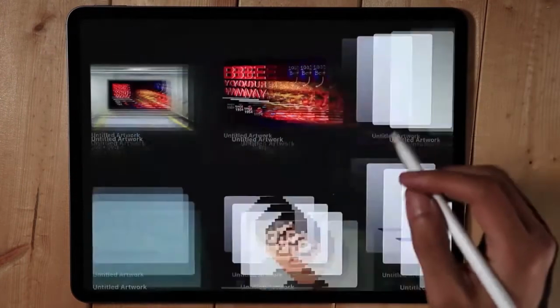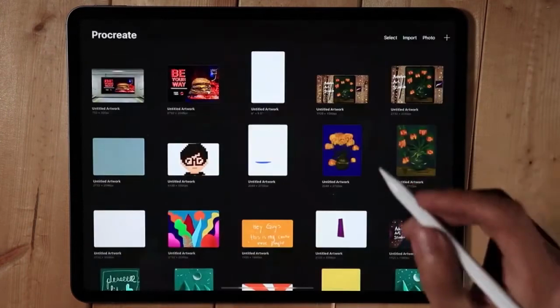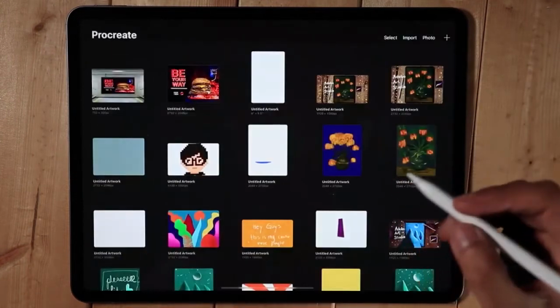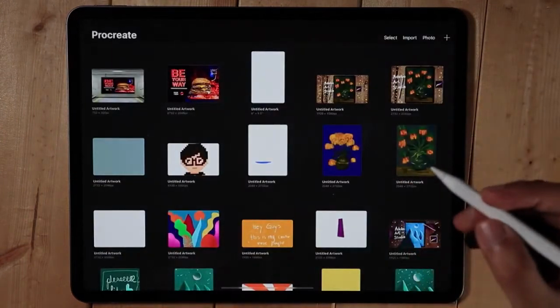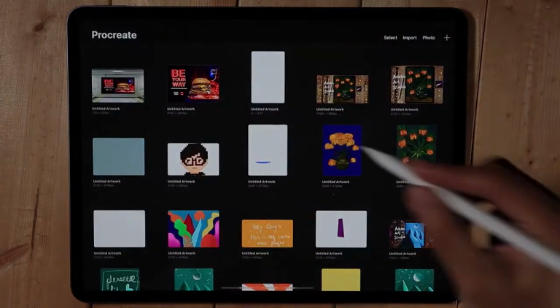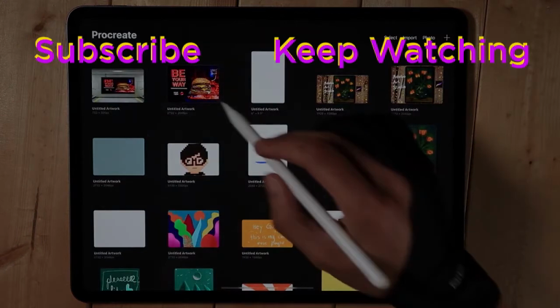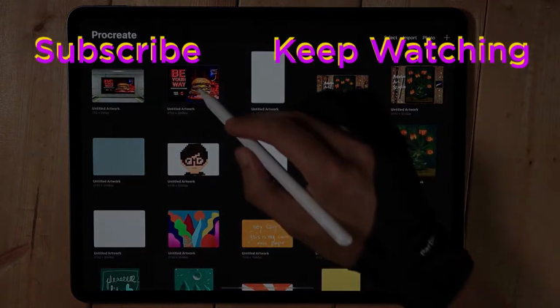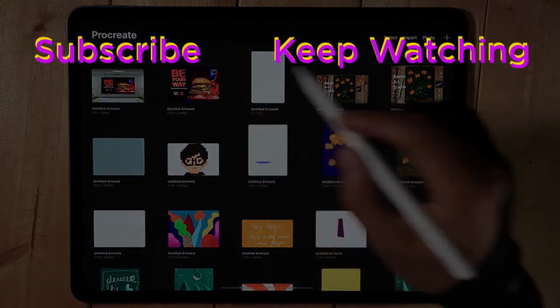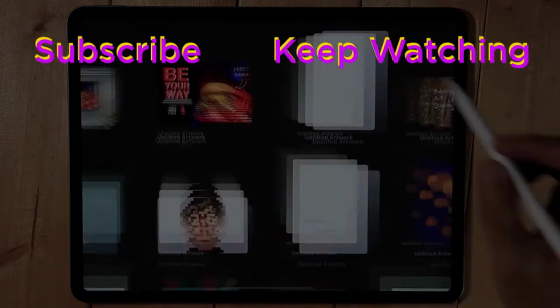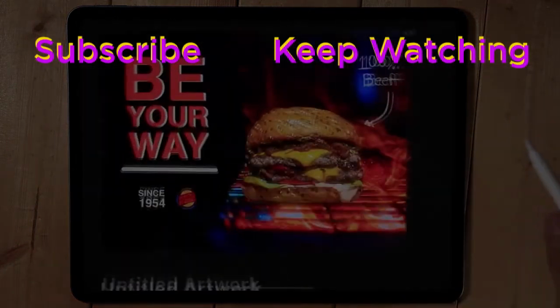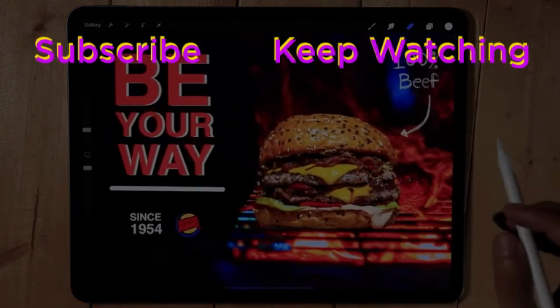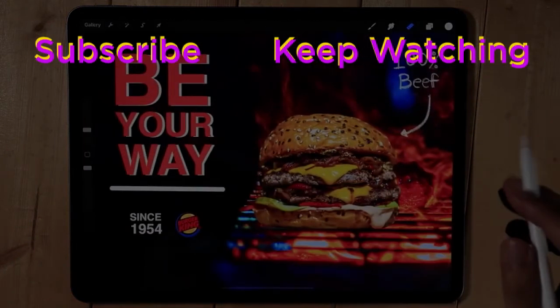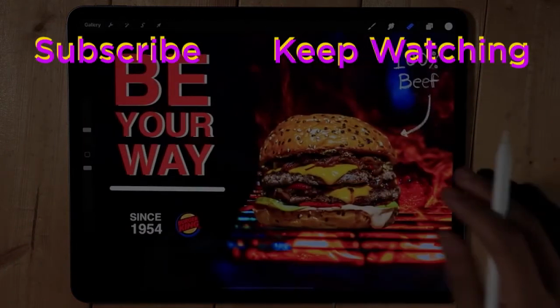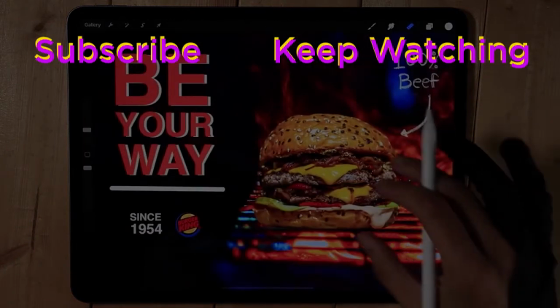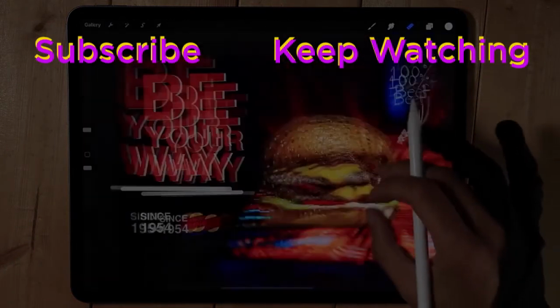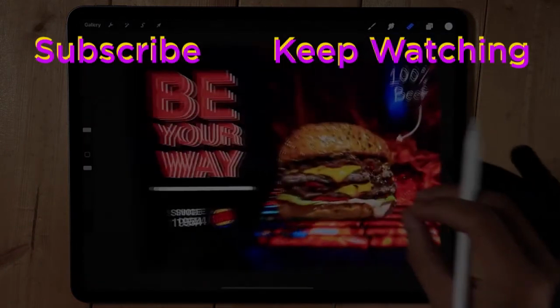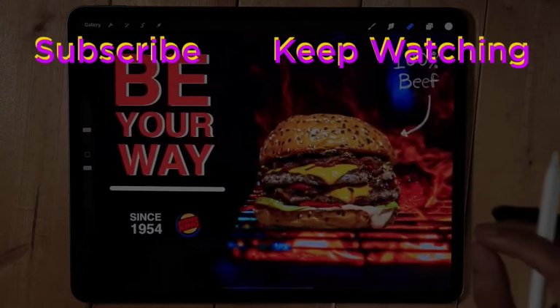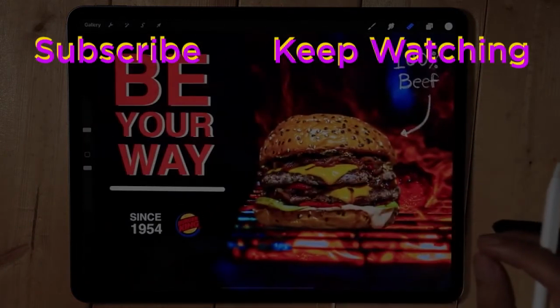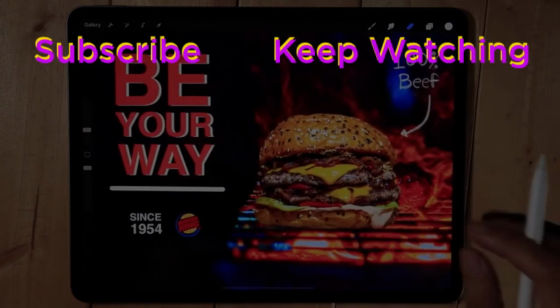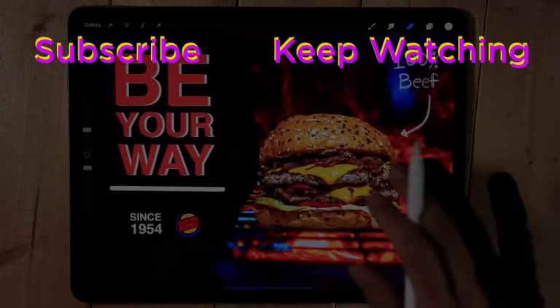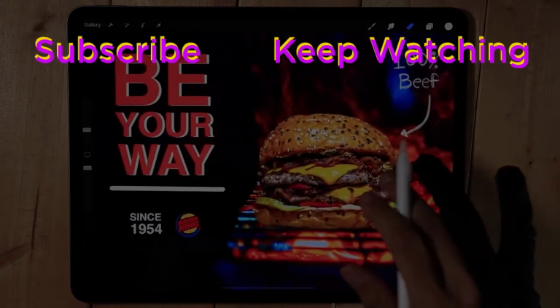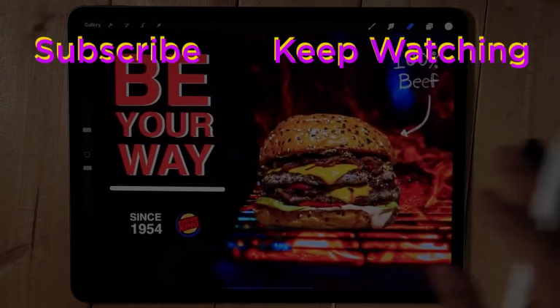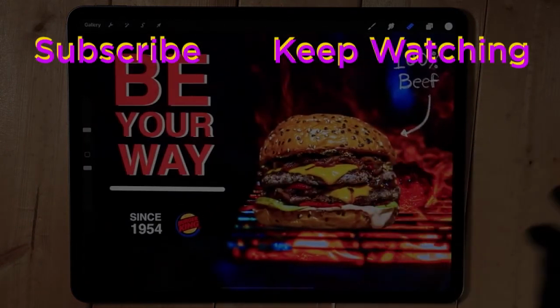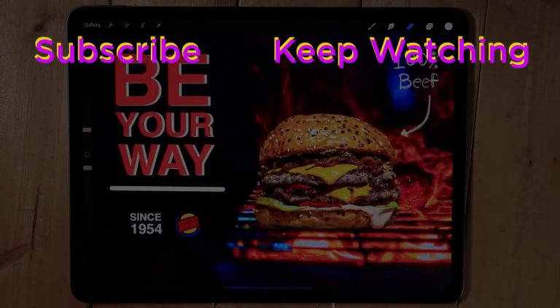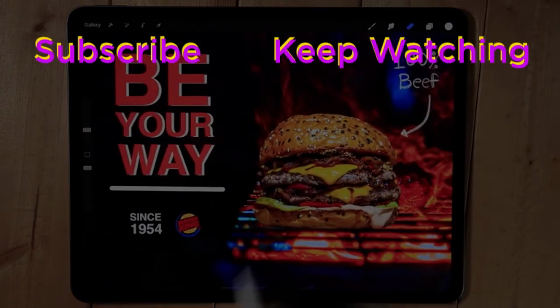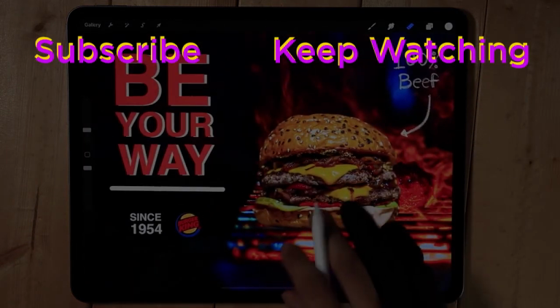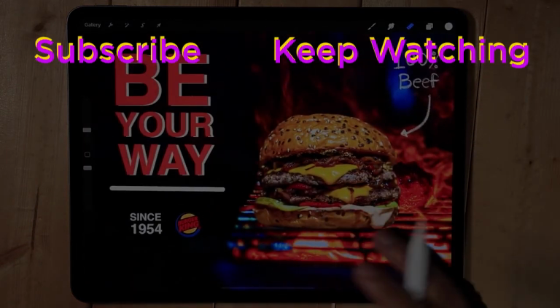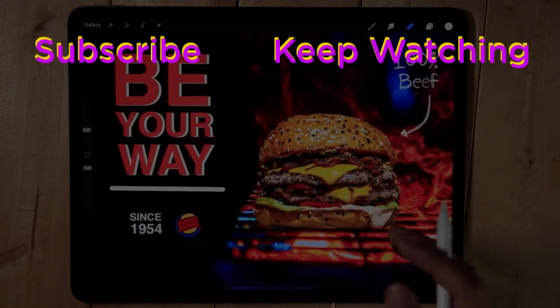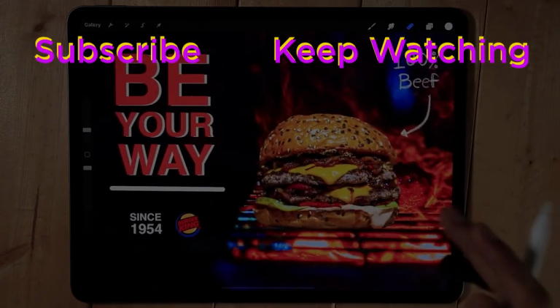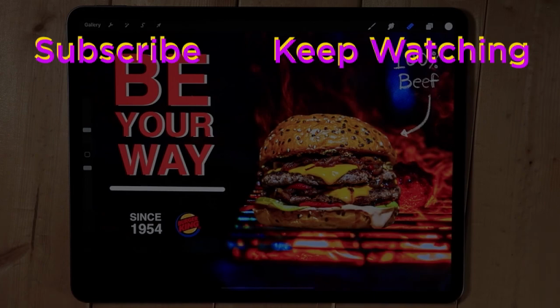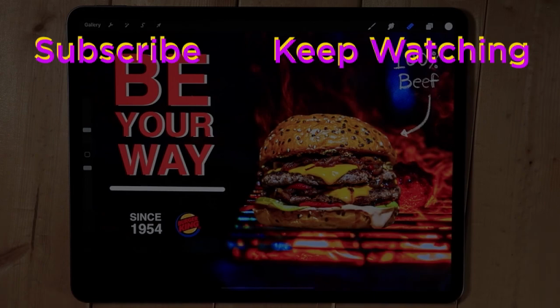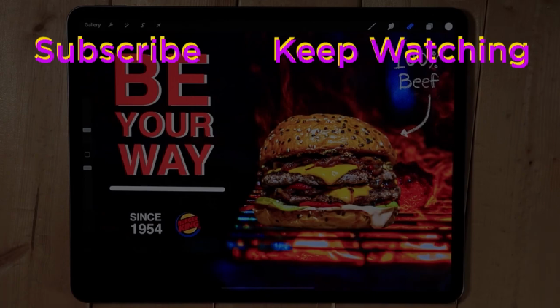Thank you guys for watching. See you next time, bye!